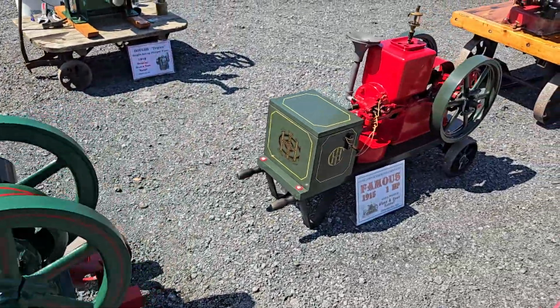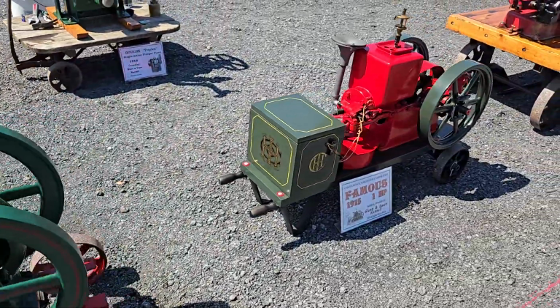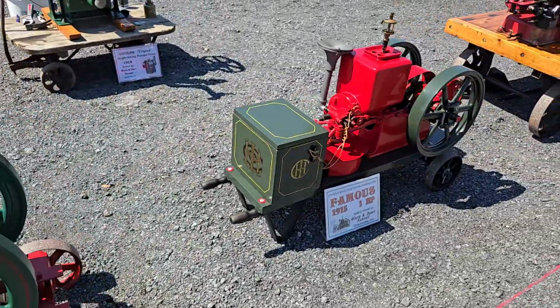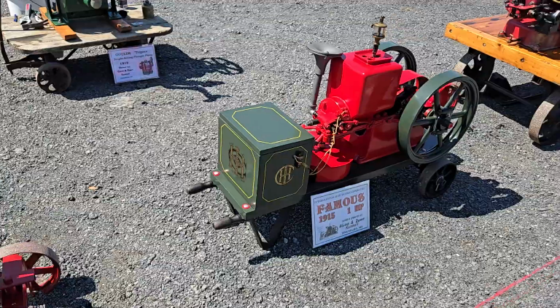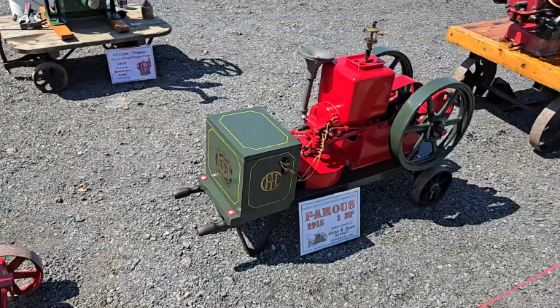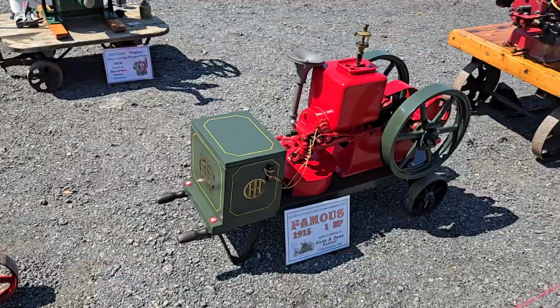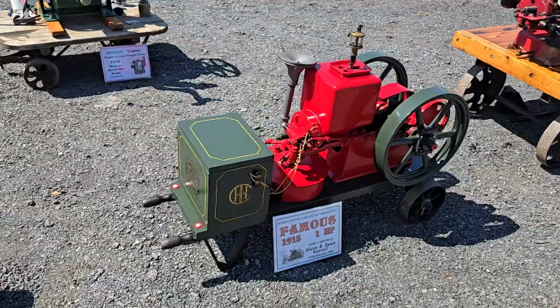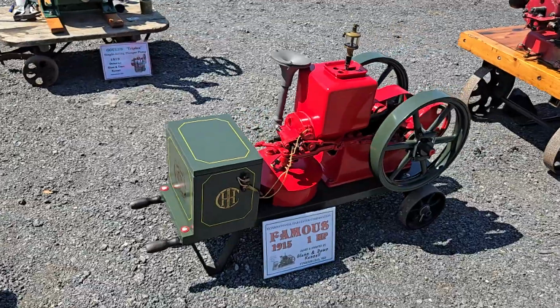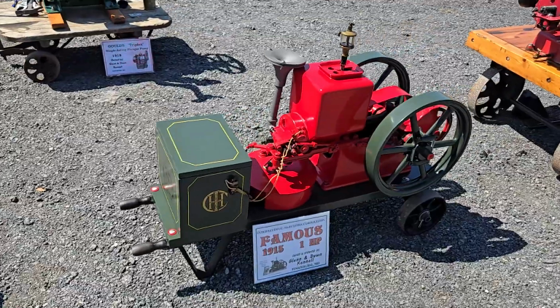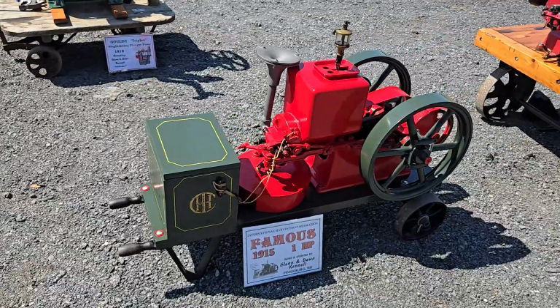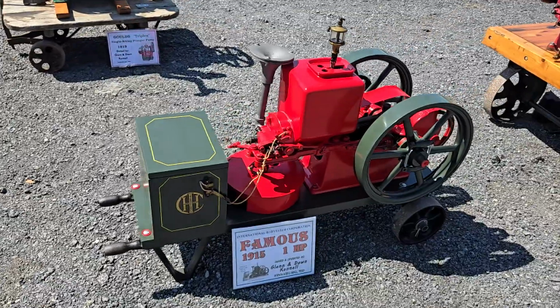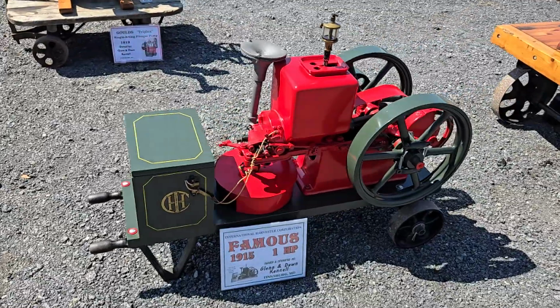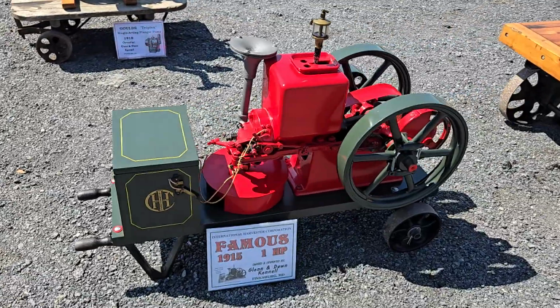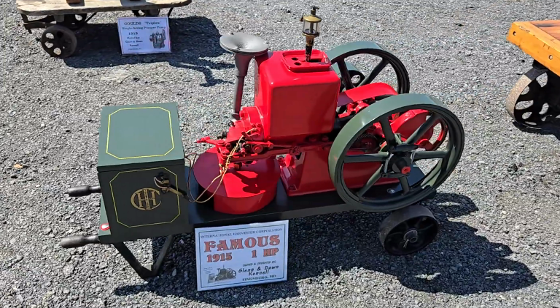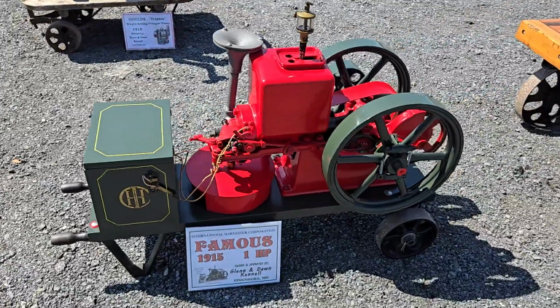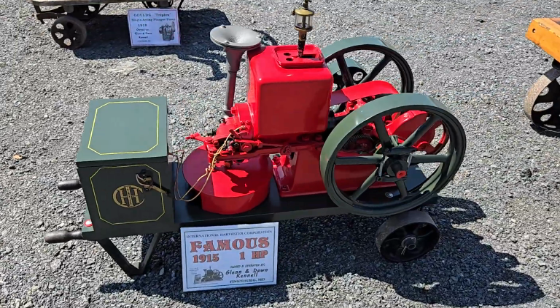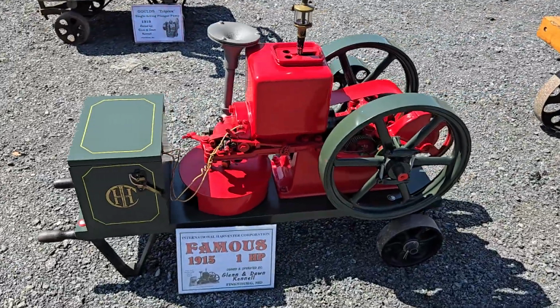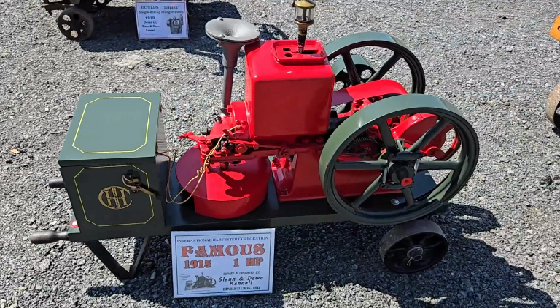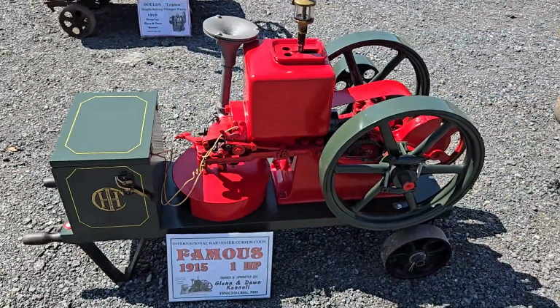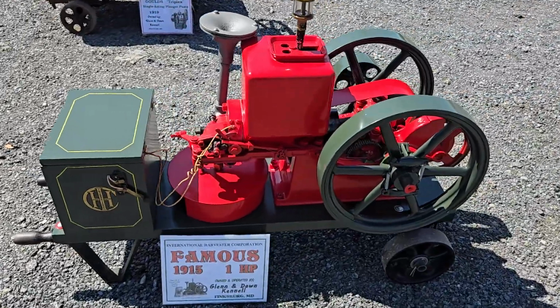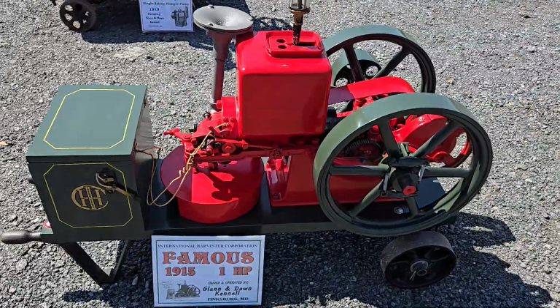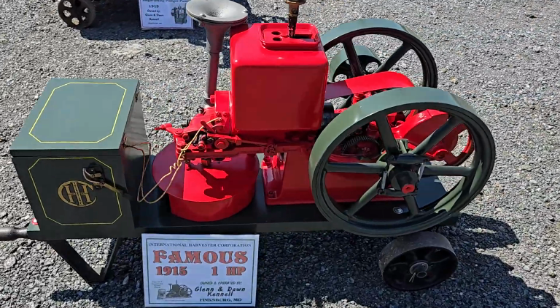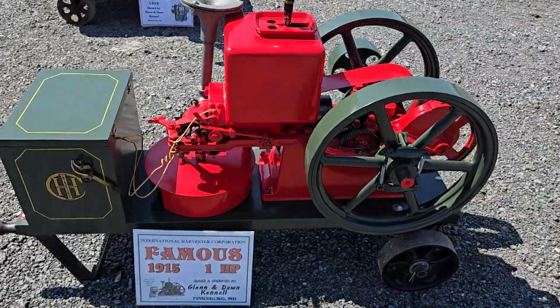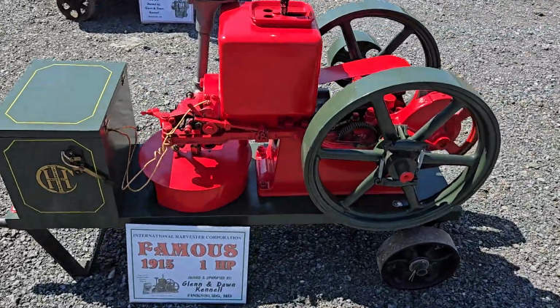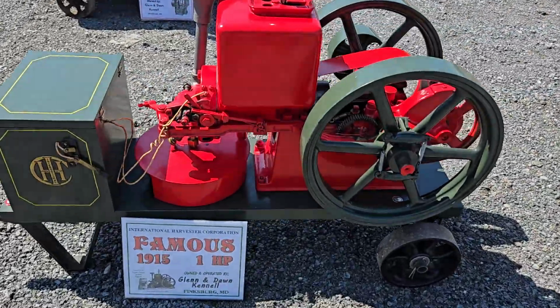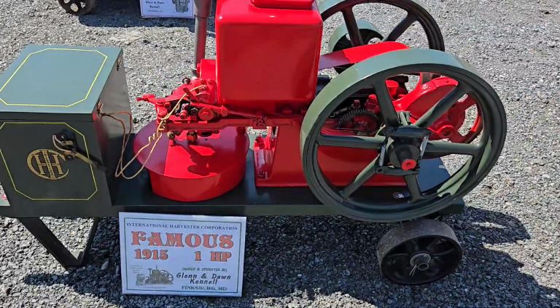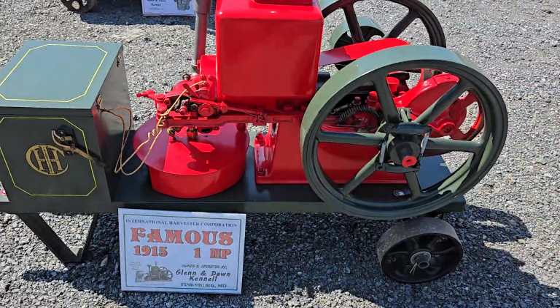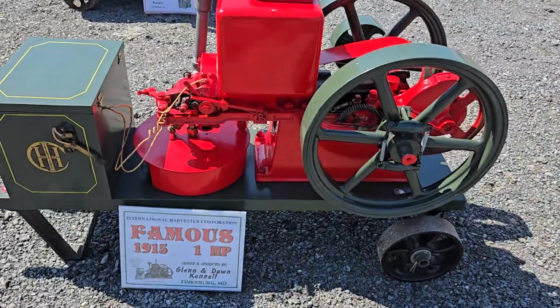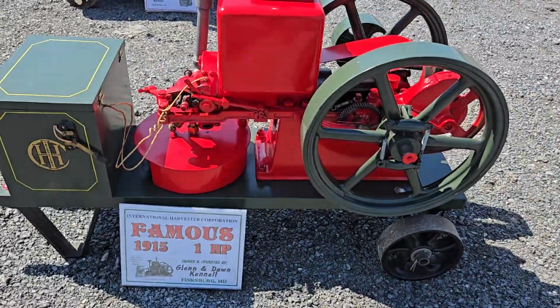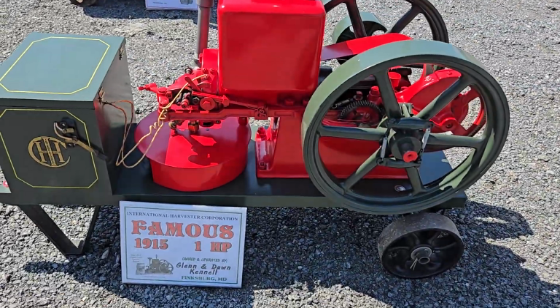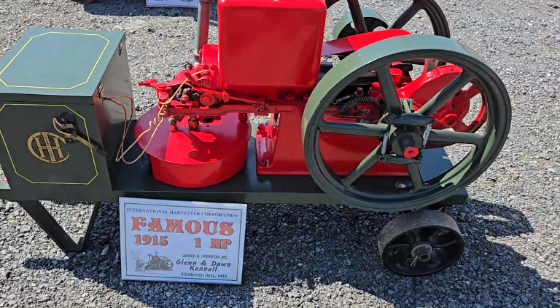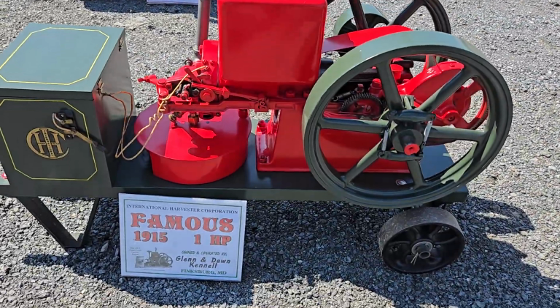Next up, Famous 1915, one horsepower. Famous — International Famous. Look at that.